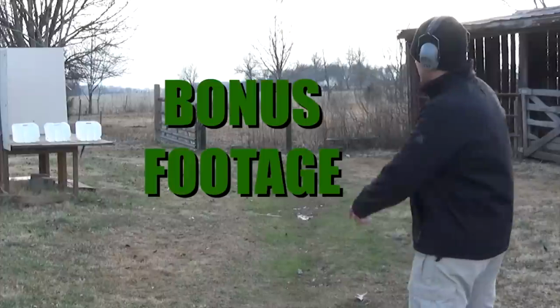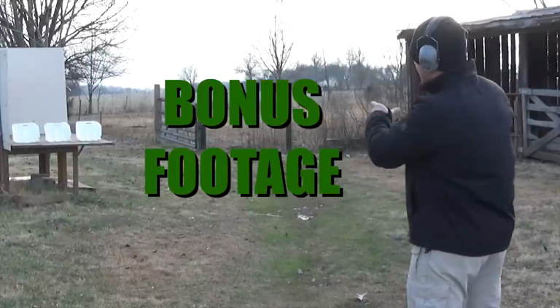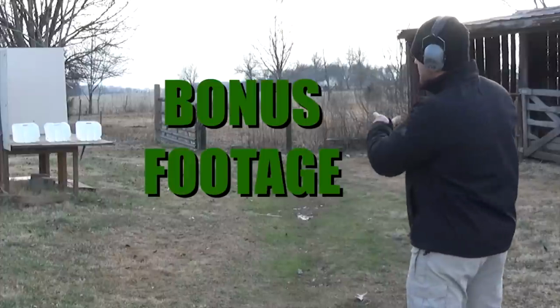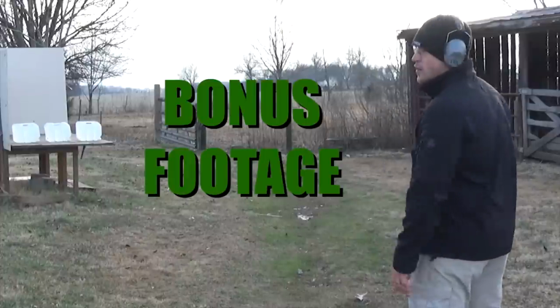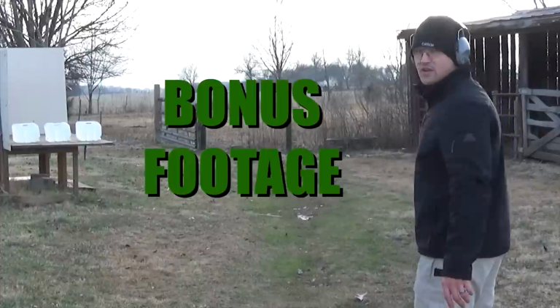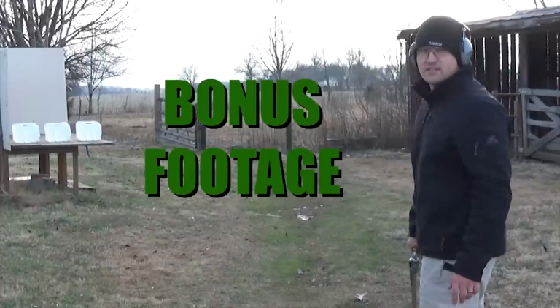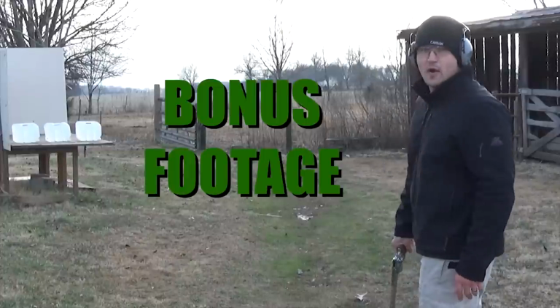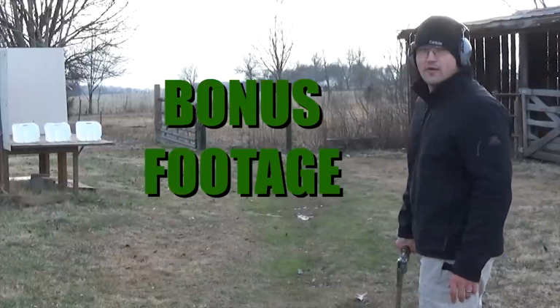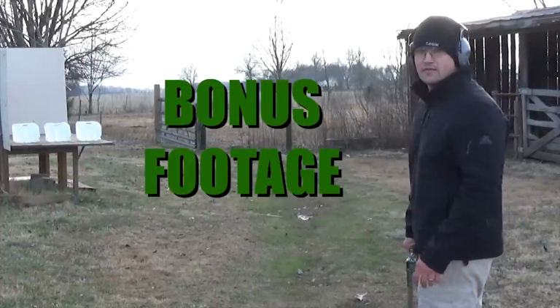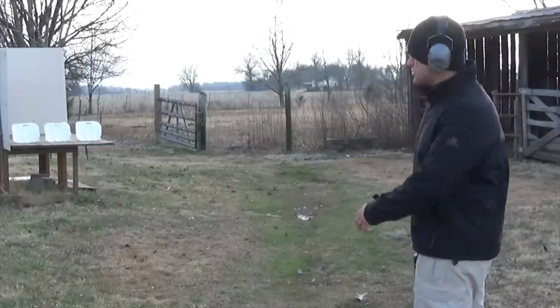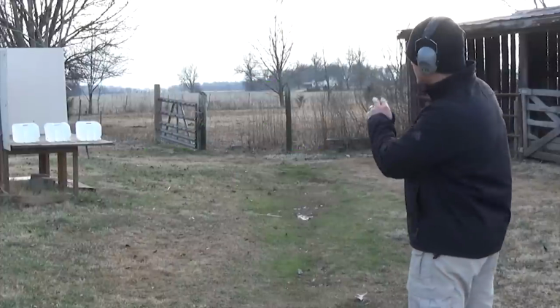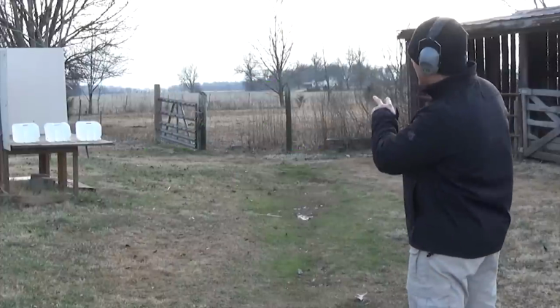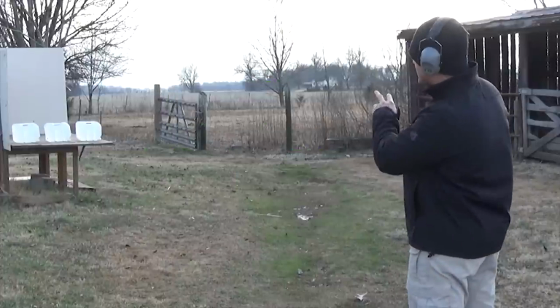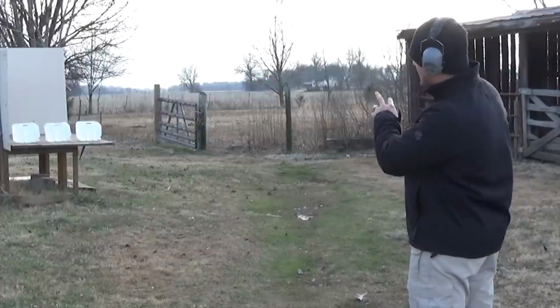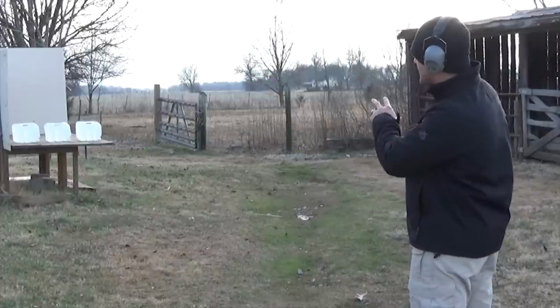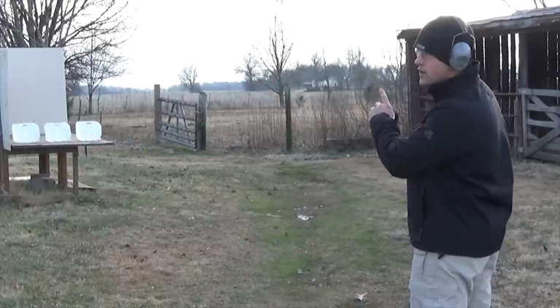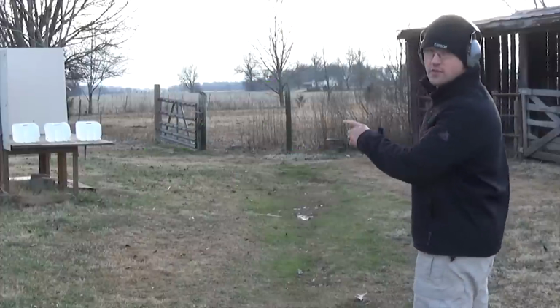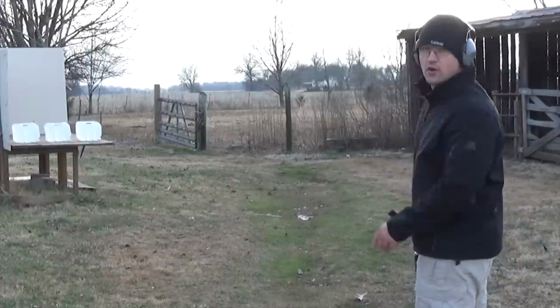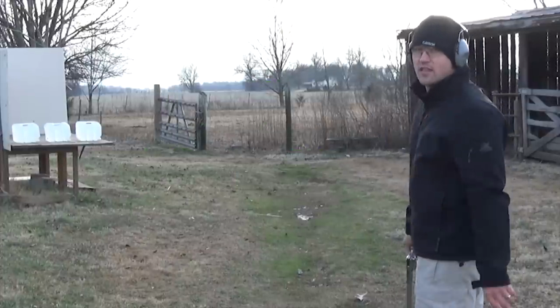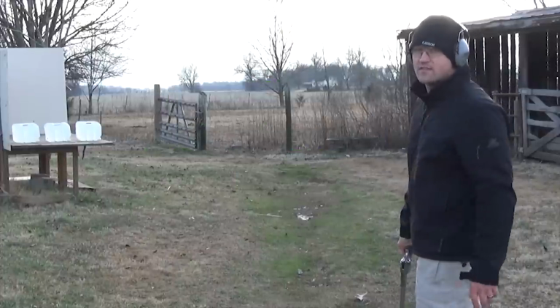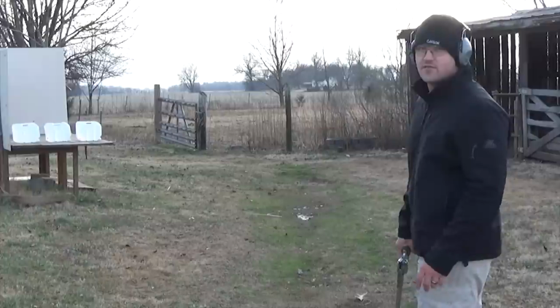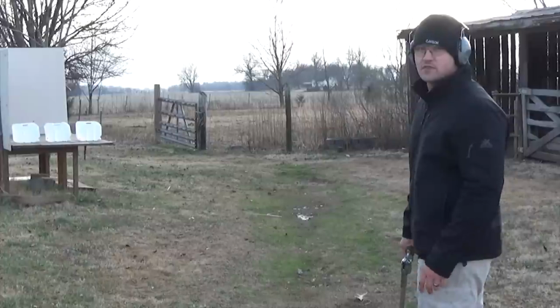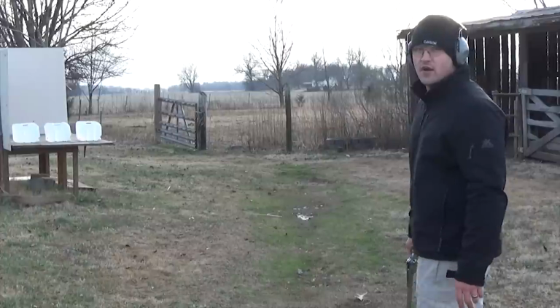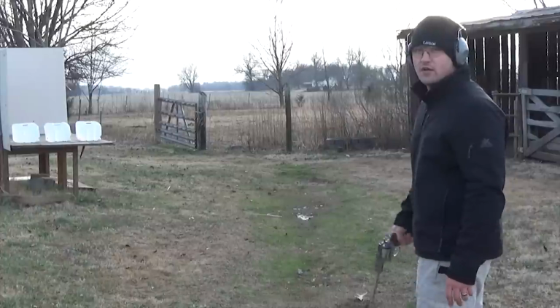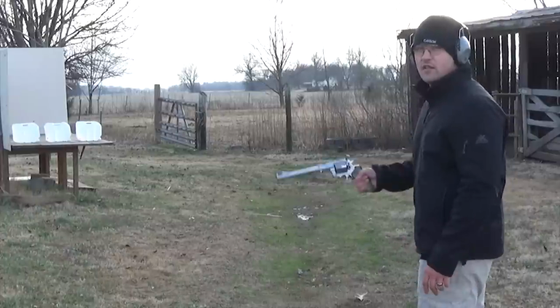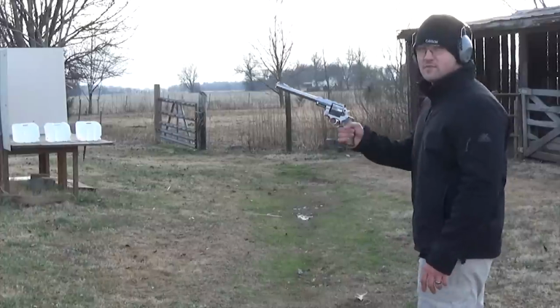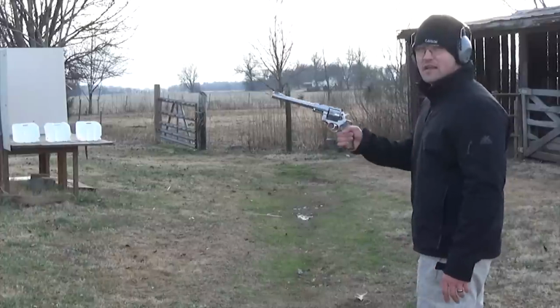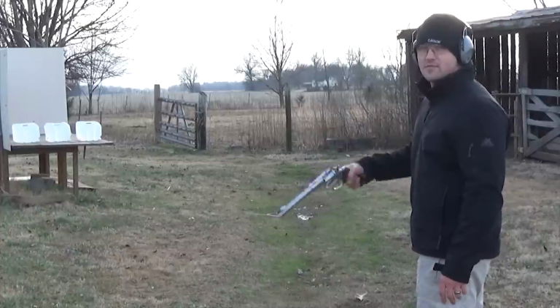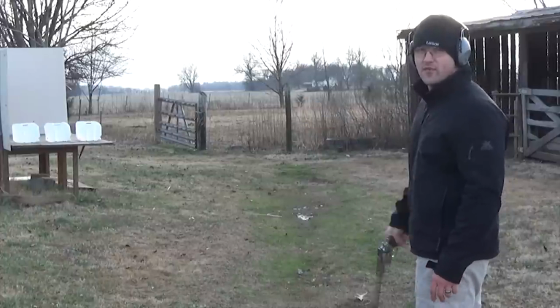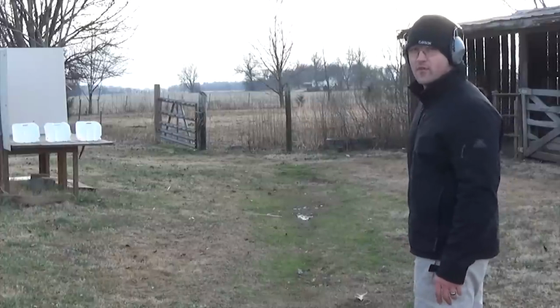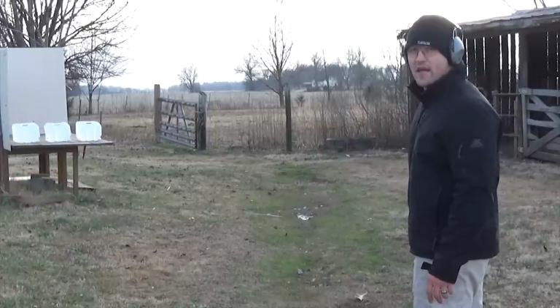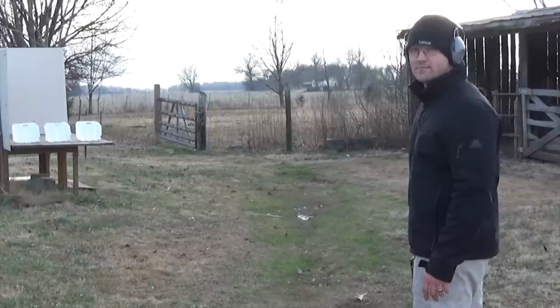I found some water jugs in the barn — the two on the right are kind of frozen and the one on the left isn't frozen at all. Let's blast them with the 44 Magnum.